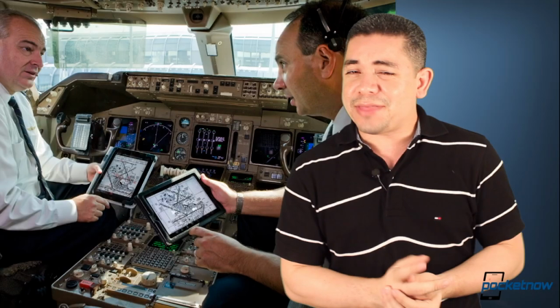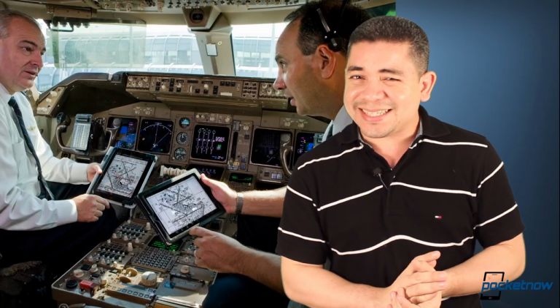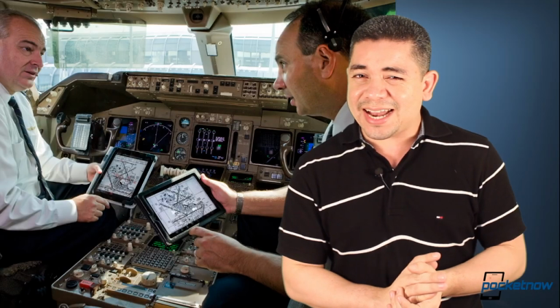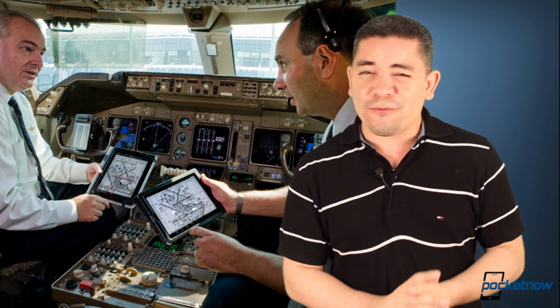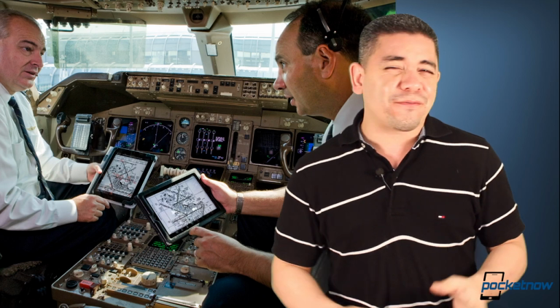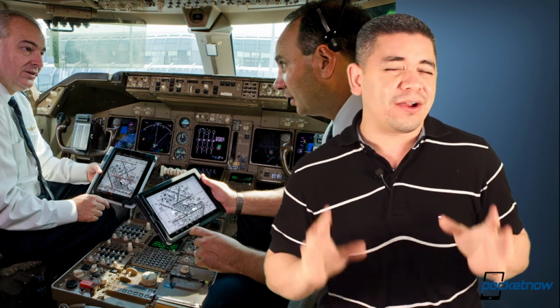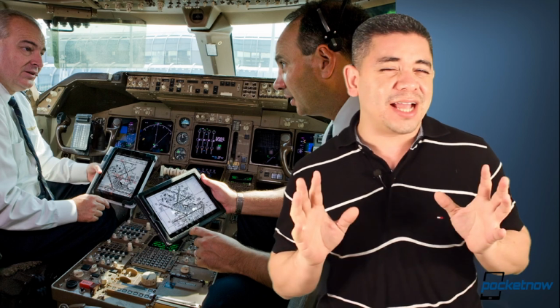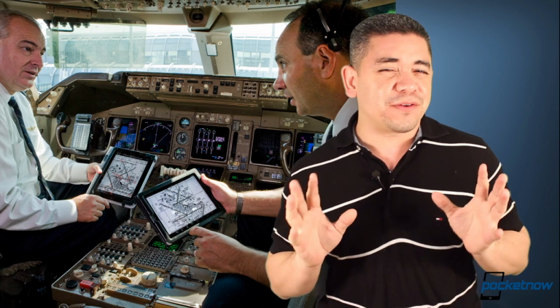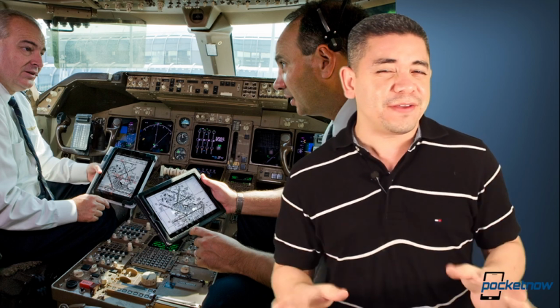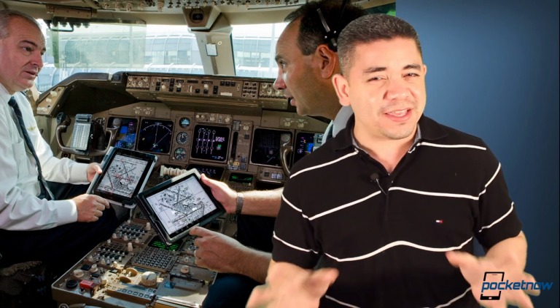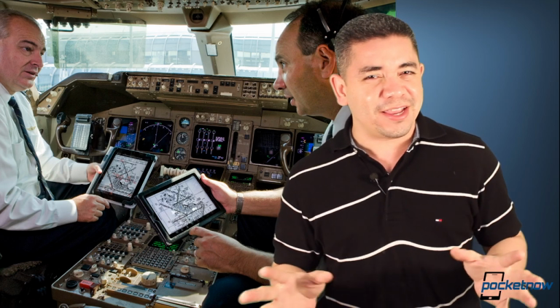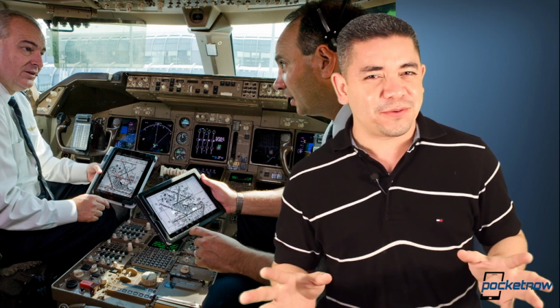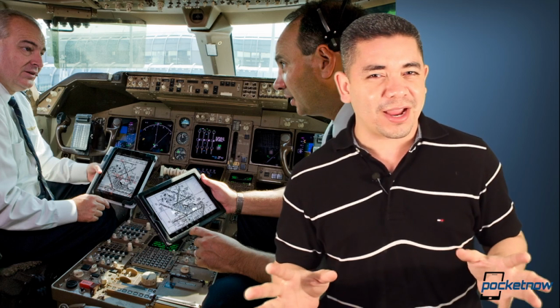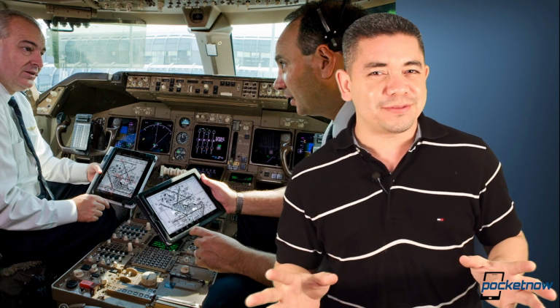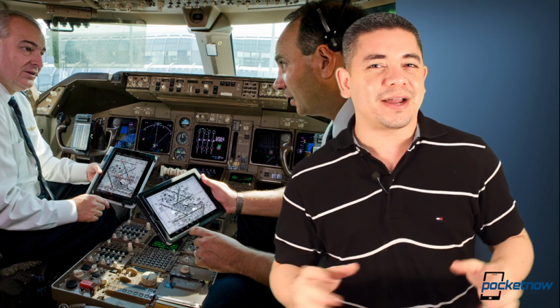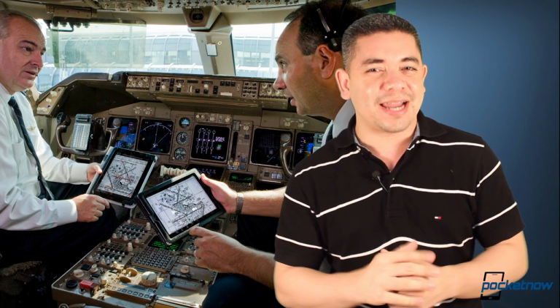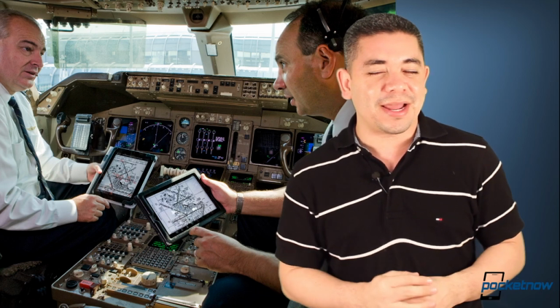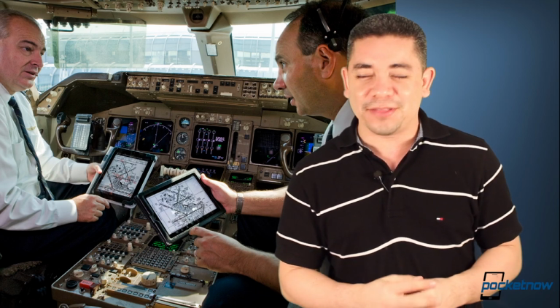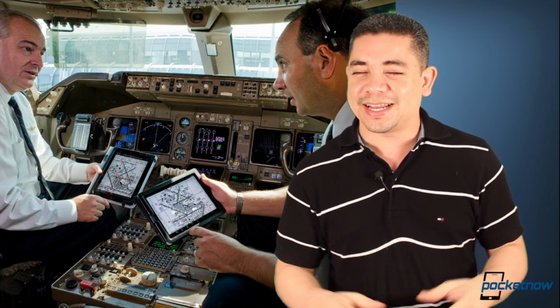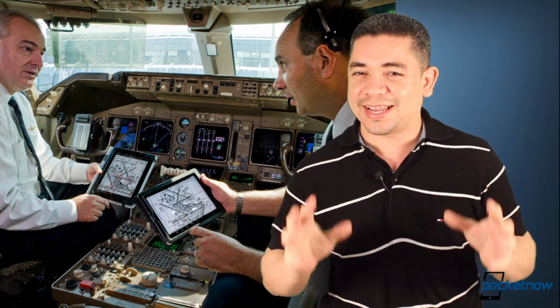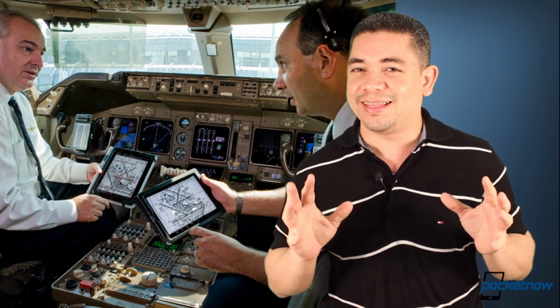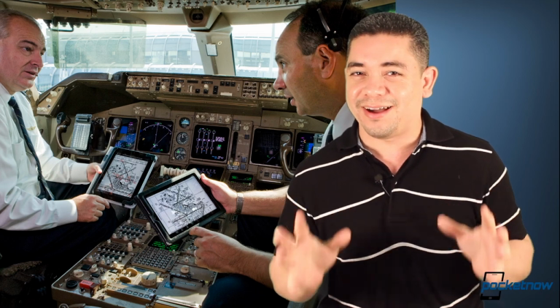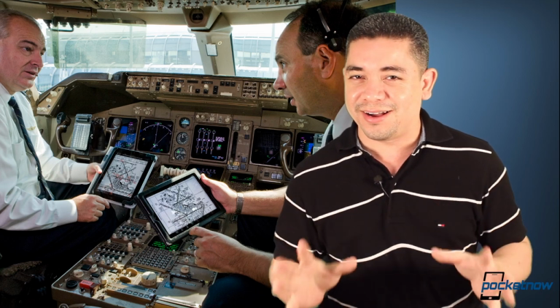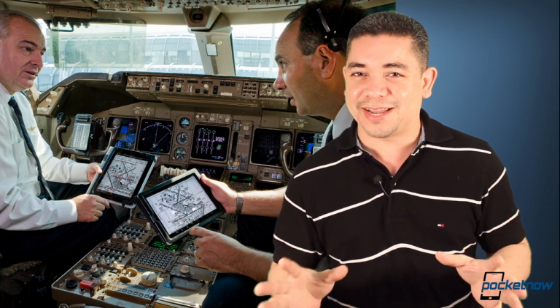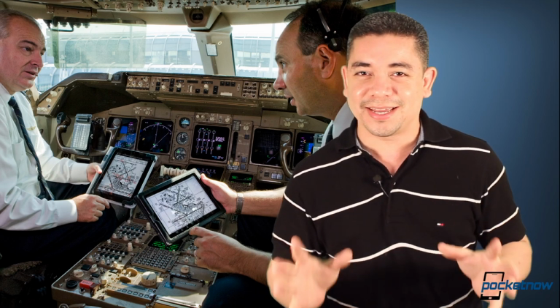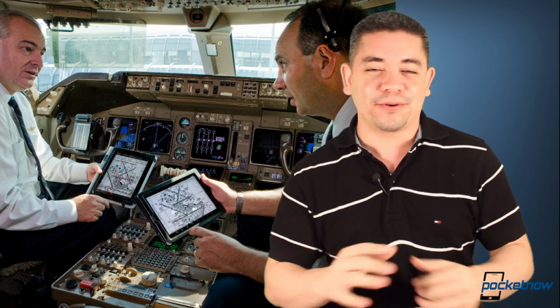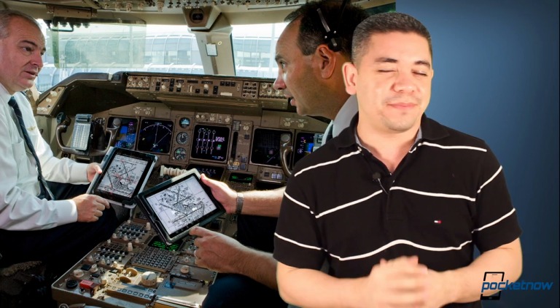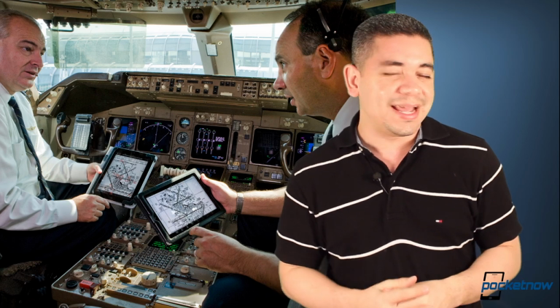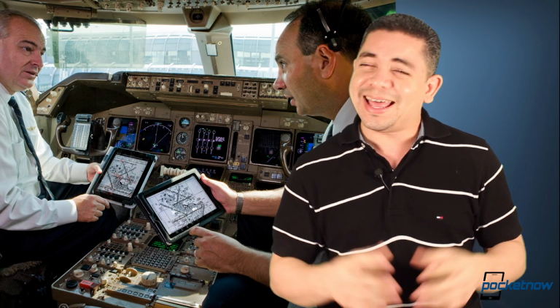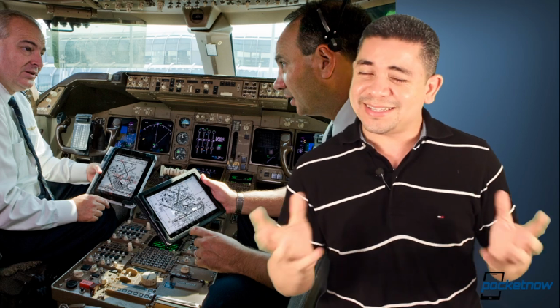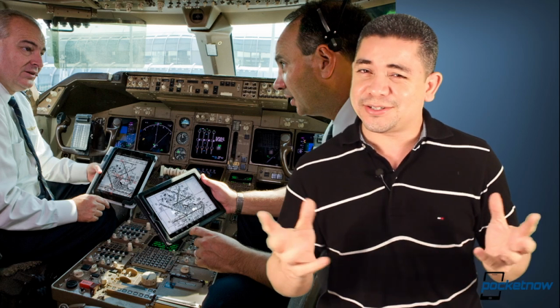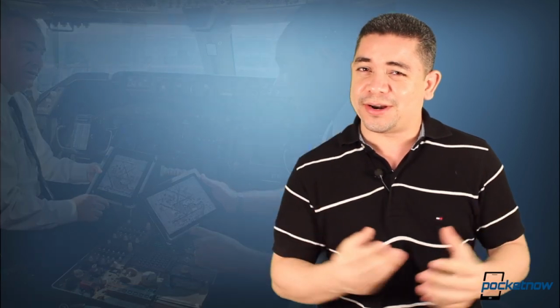Now, that said, I worked for airlines for 15 years before I came to Pocketnow, and I know this is going to take a long time to get approved, but at least it started.